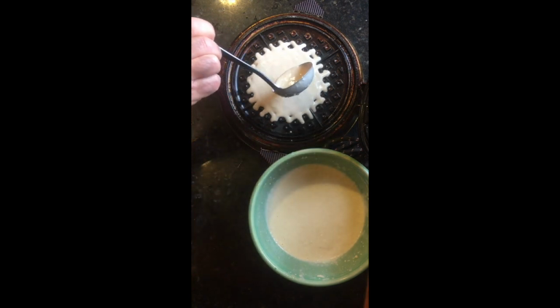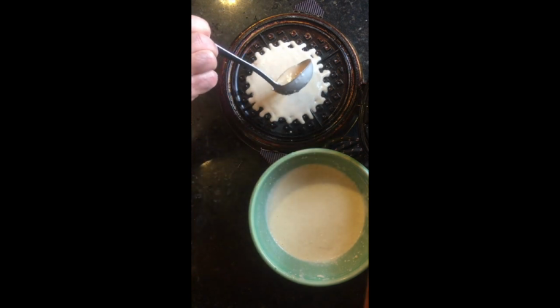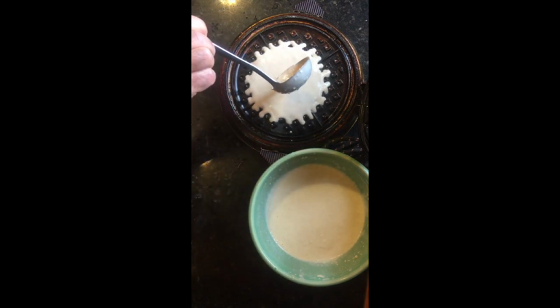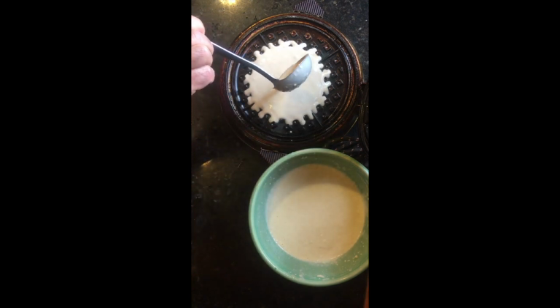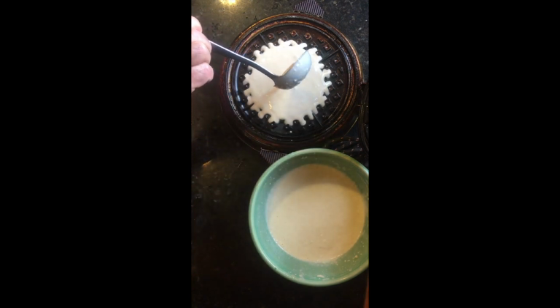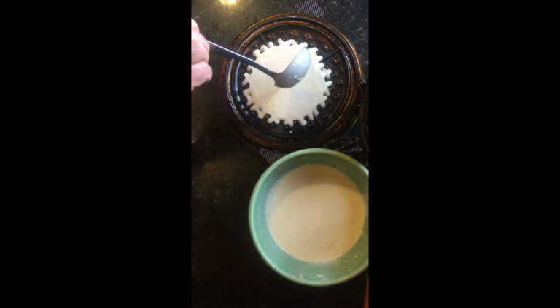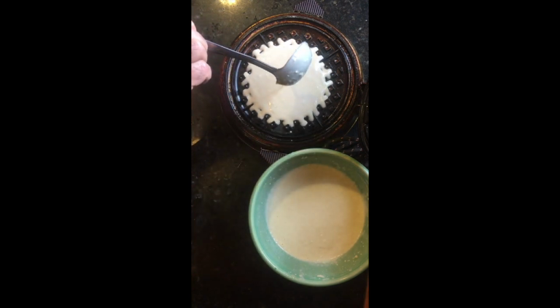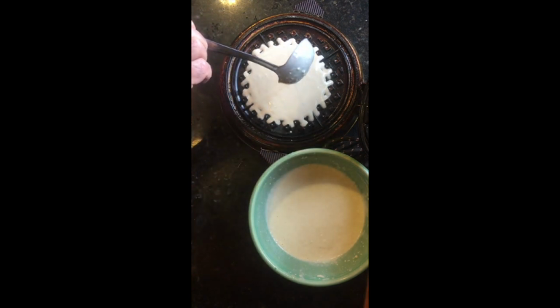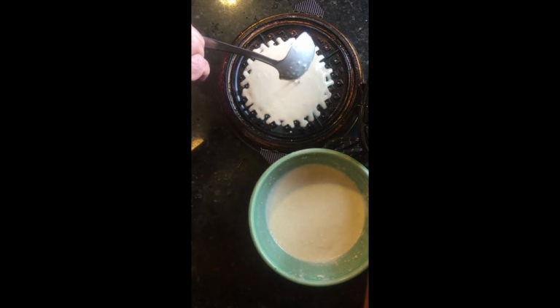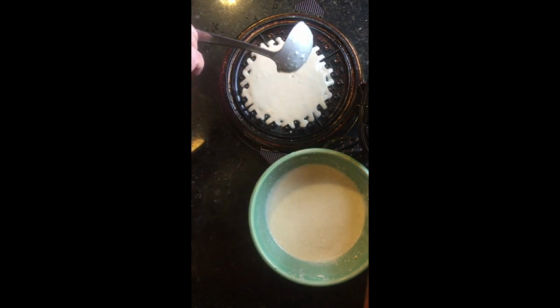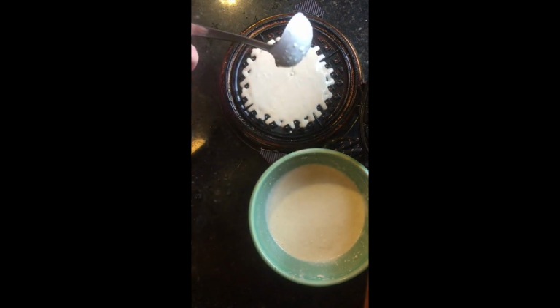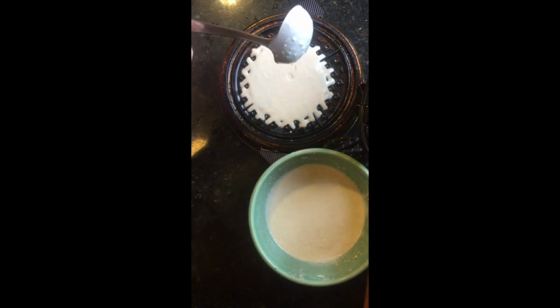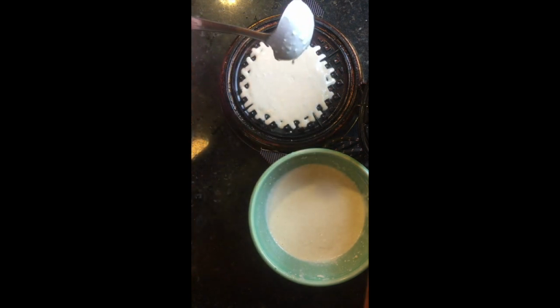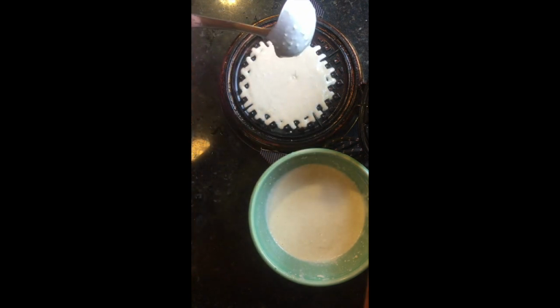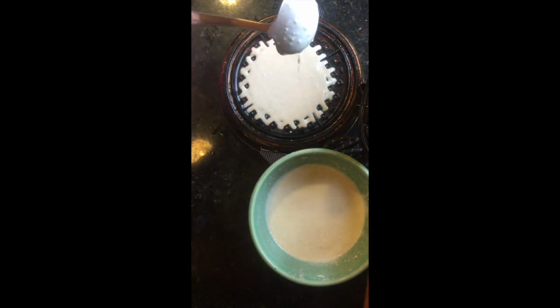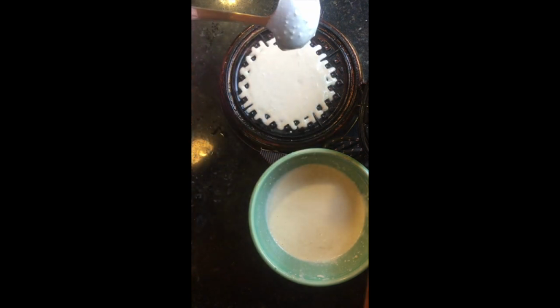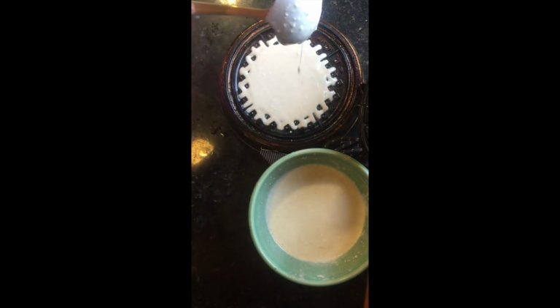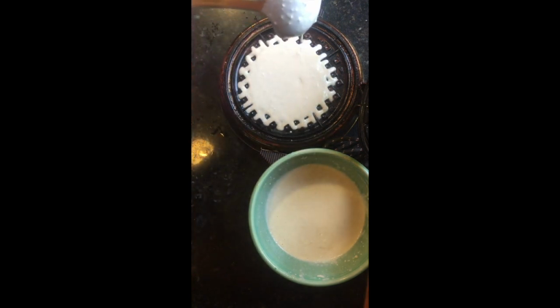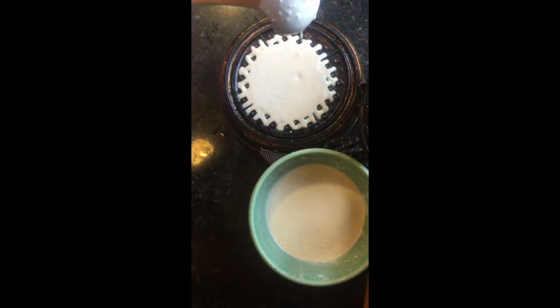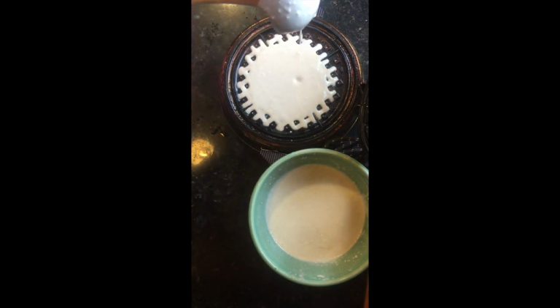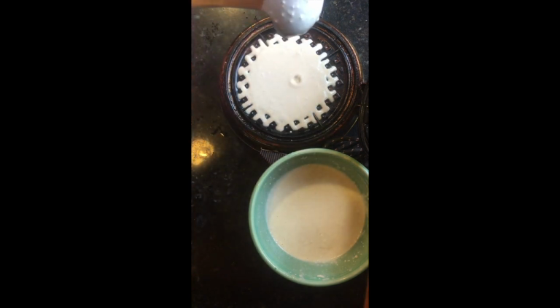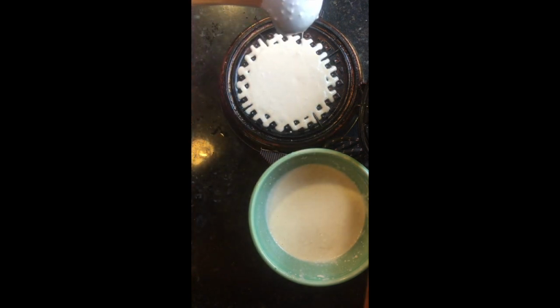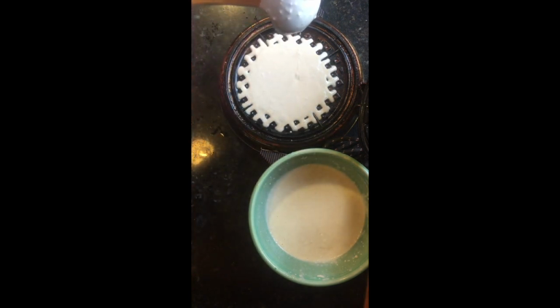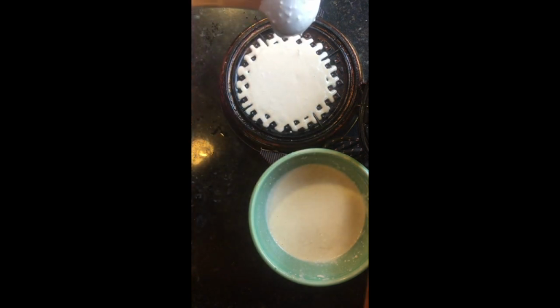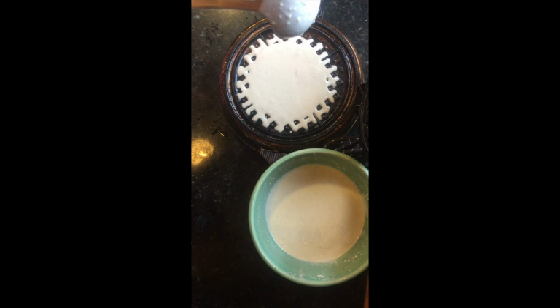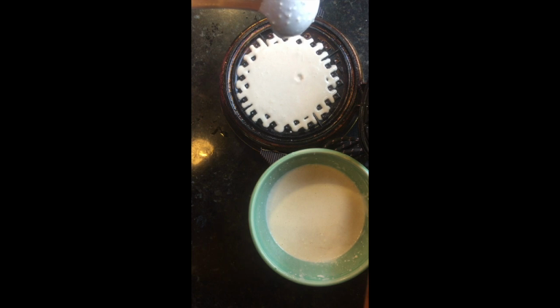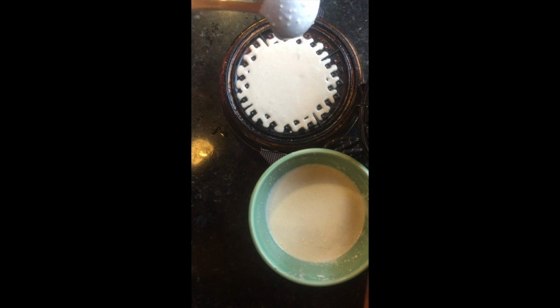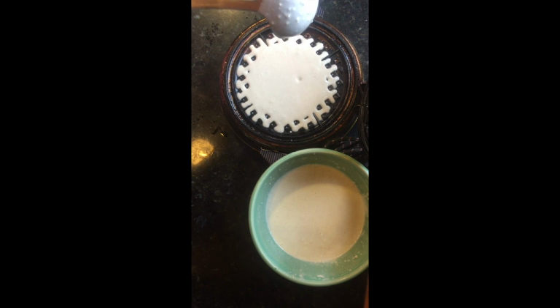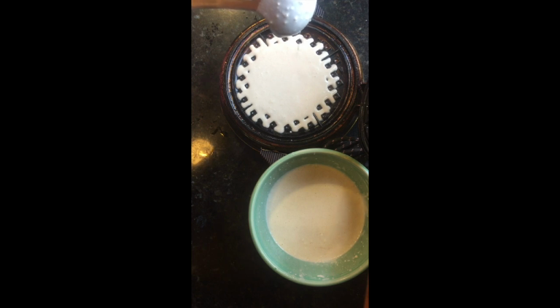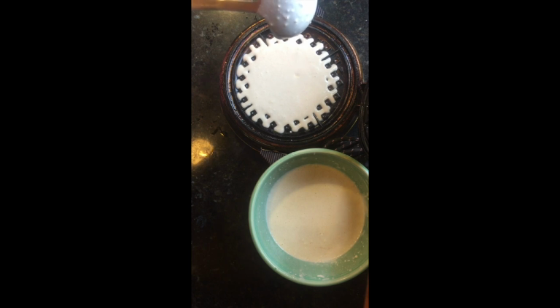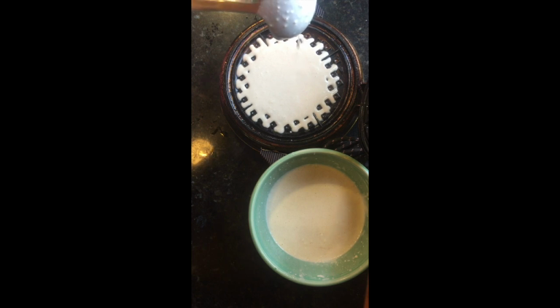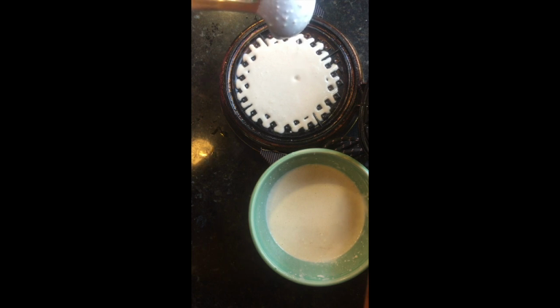Don't worry about how thin the batter is — it will work just fine.